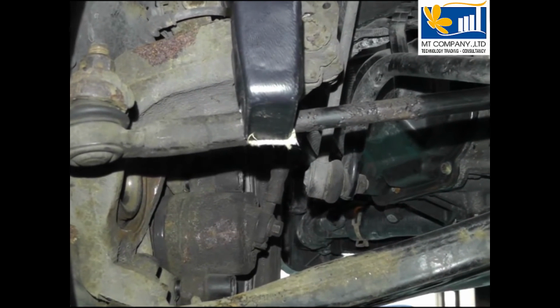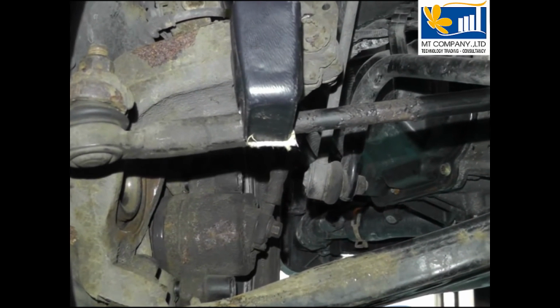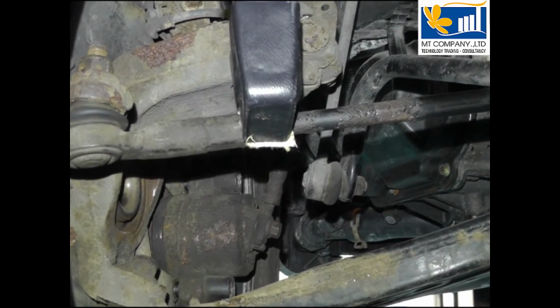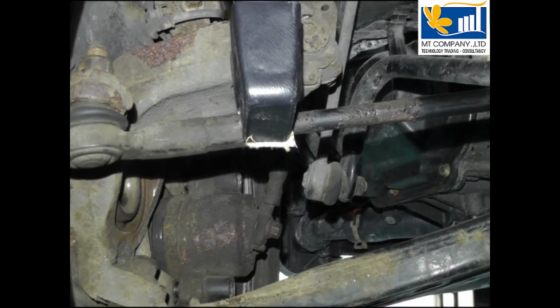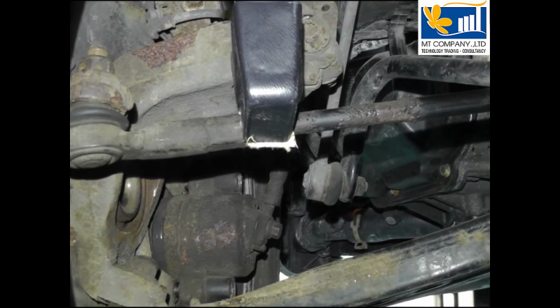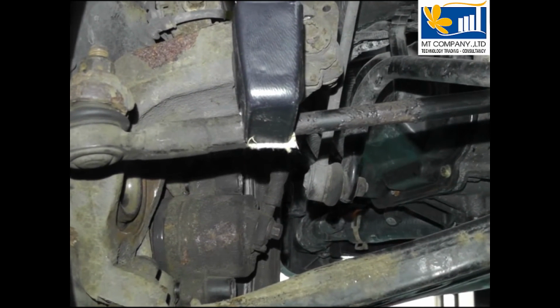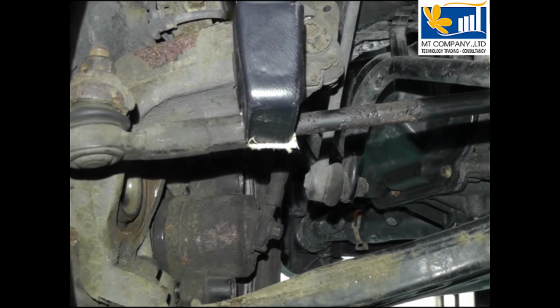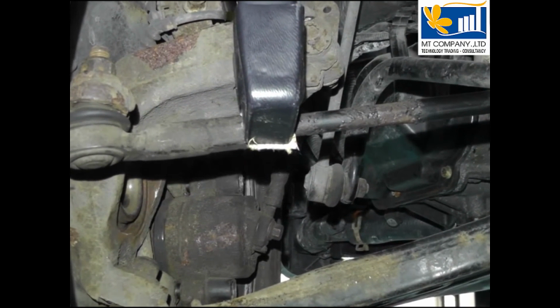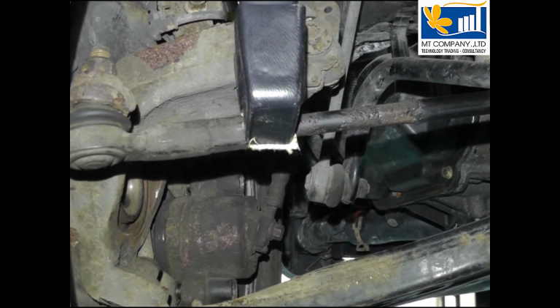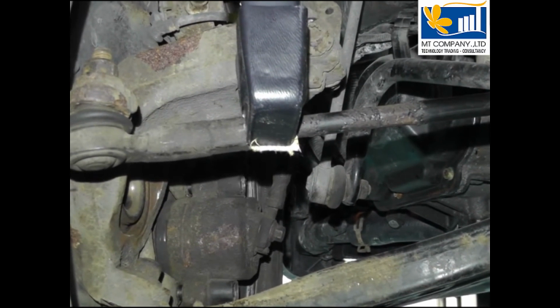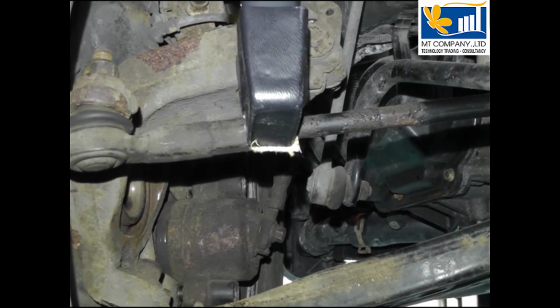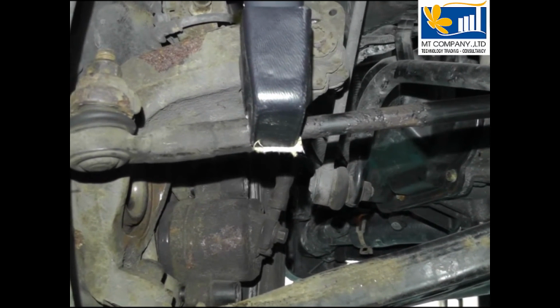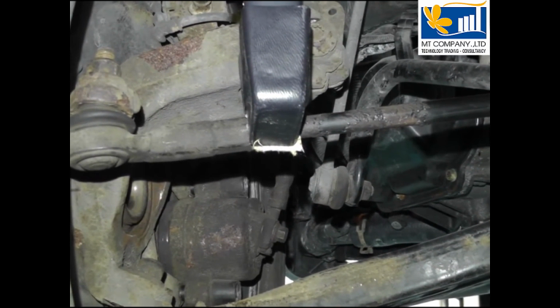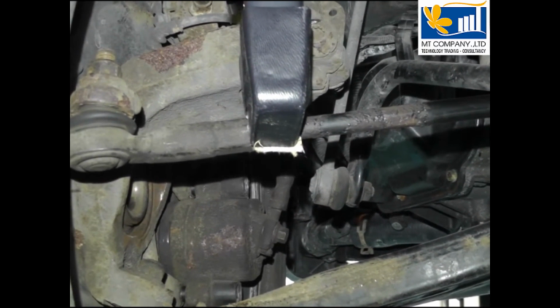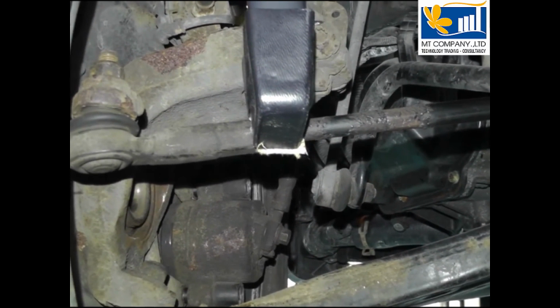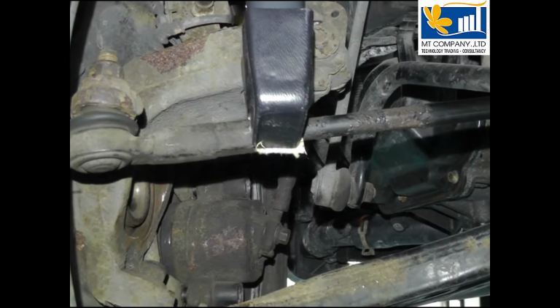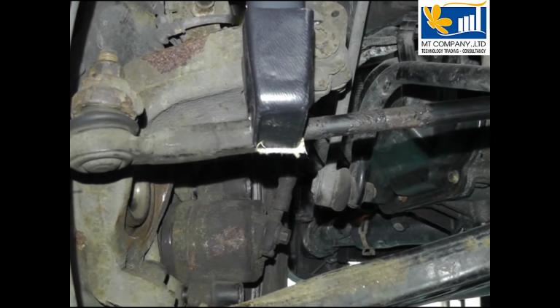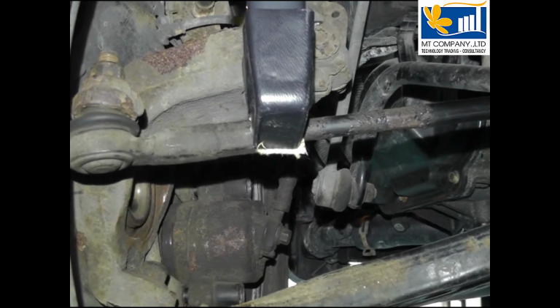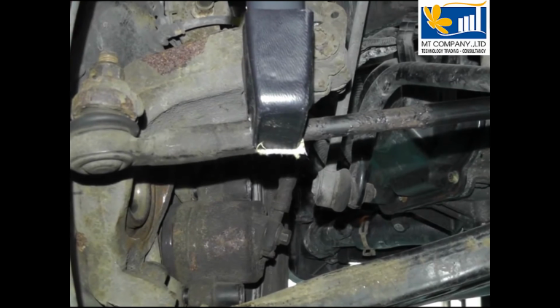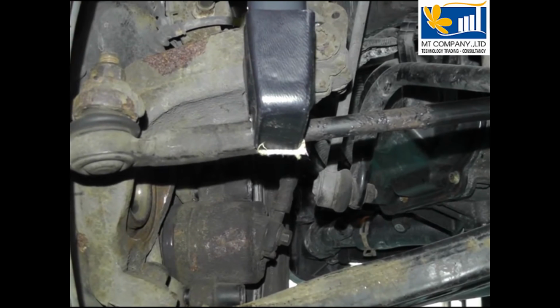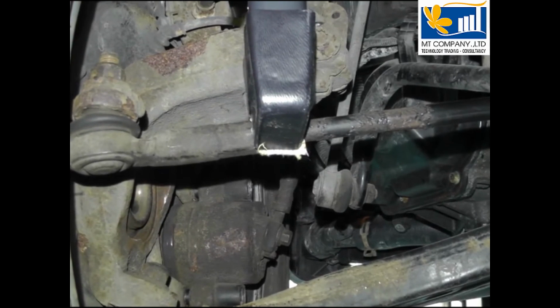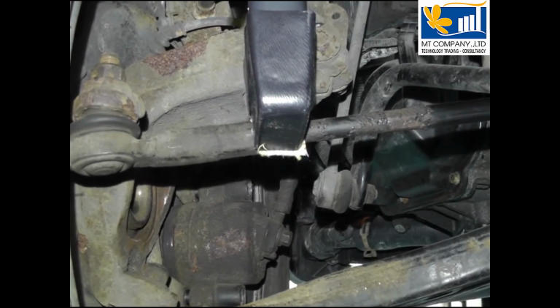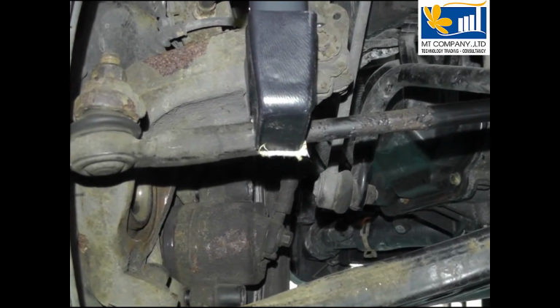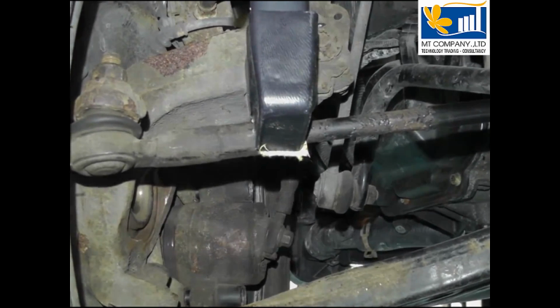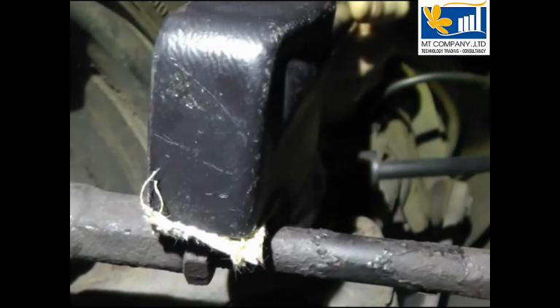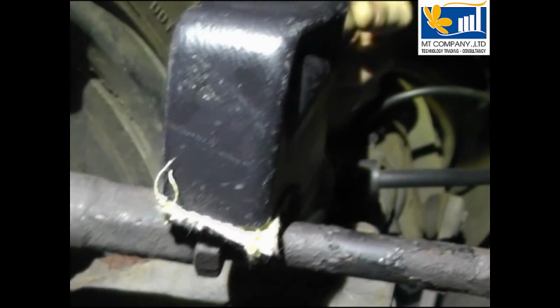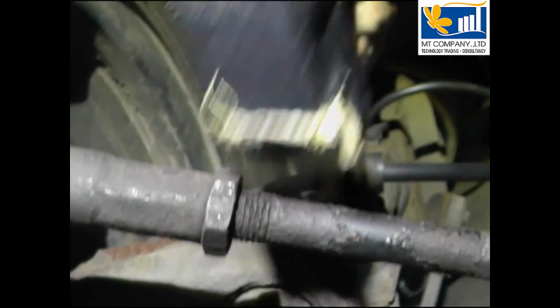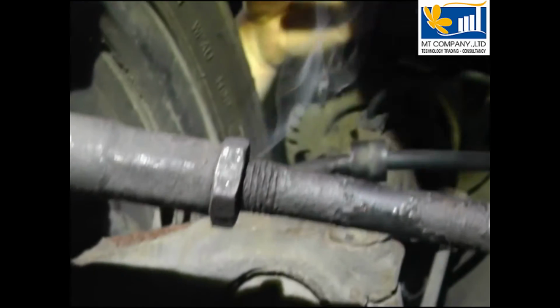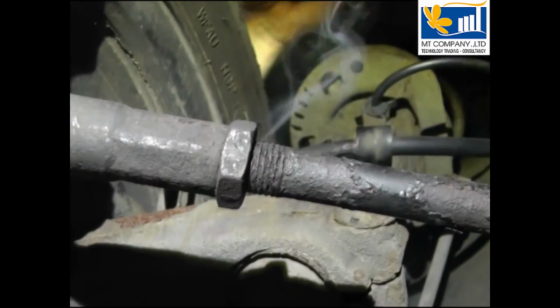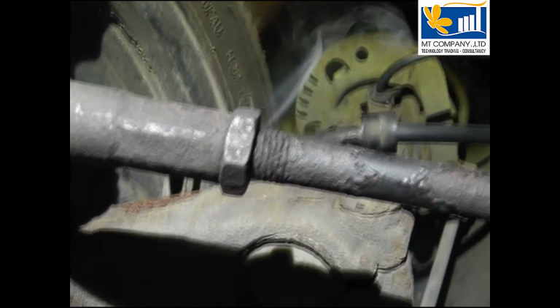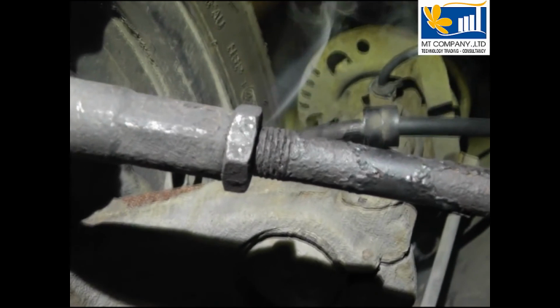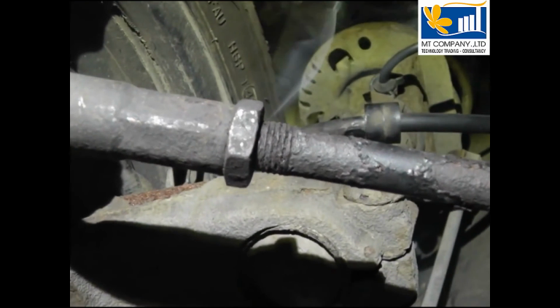This track rod locking nut will seem solid, but a few seconds' persuasion by the Smart Inductor was all that was required.